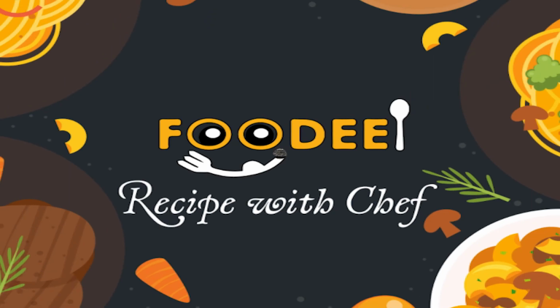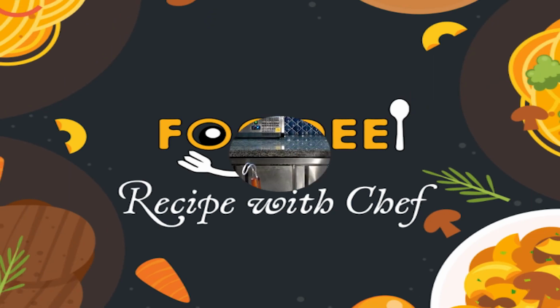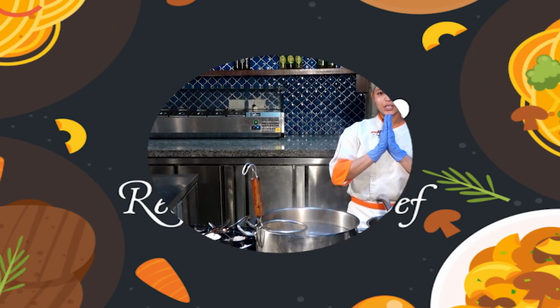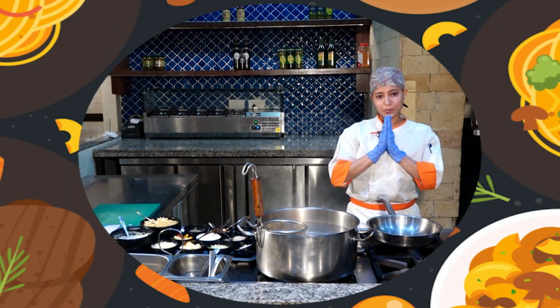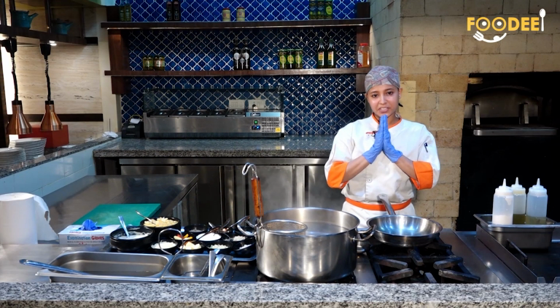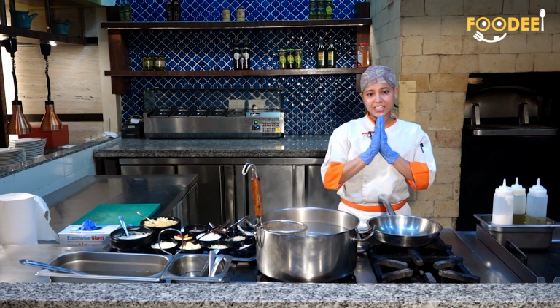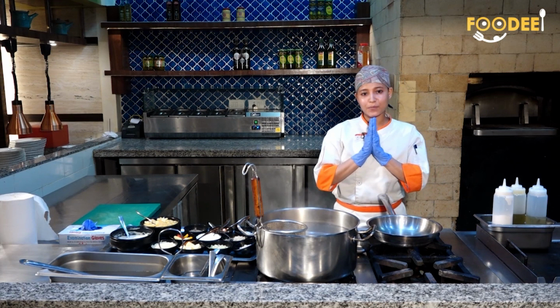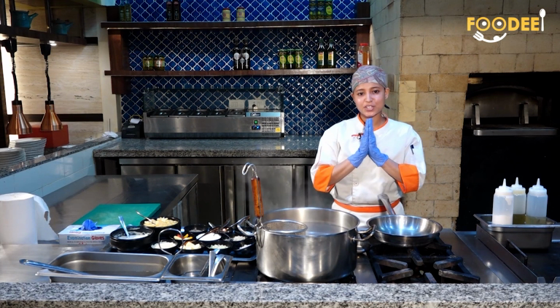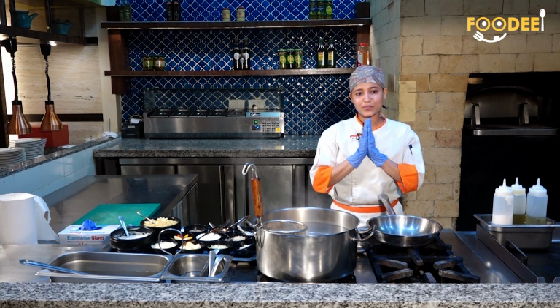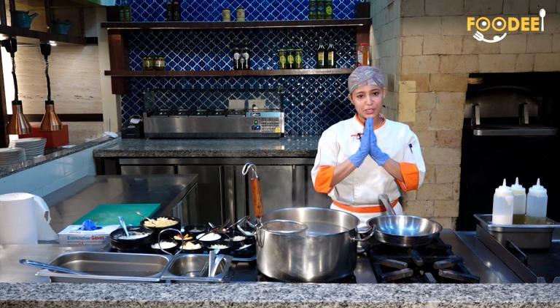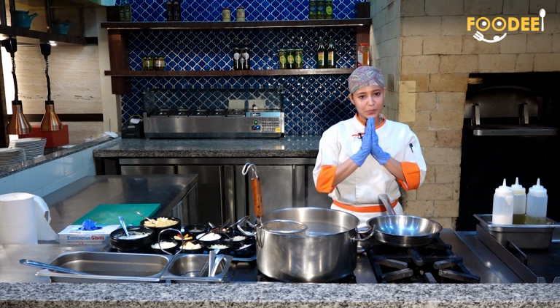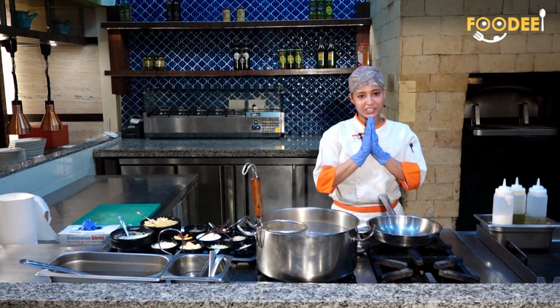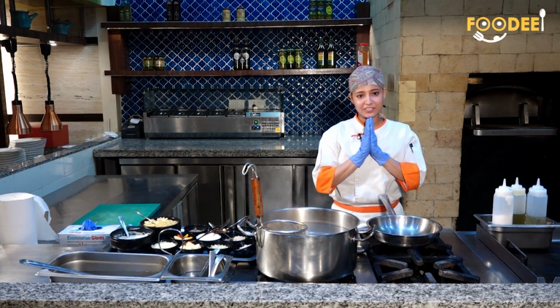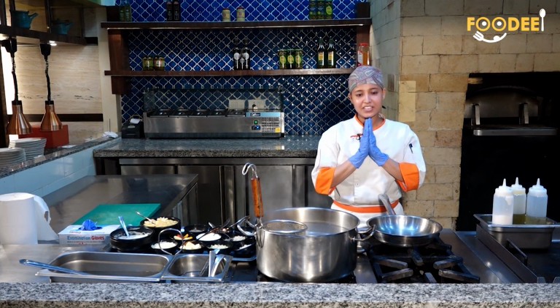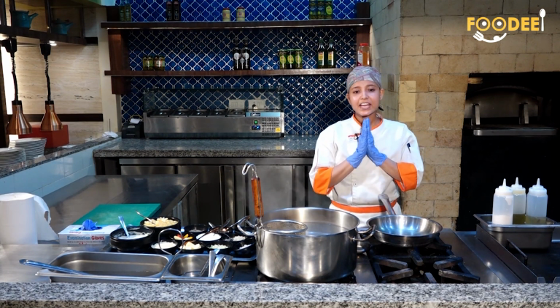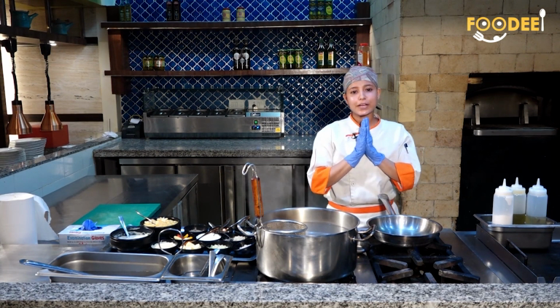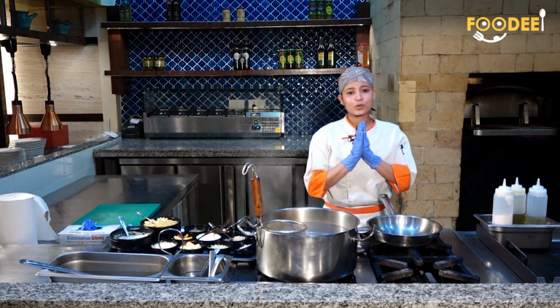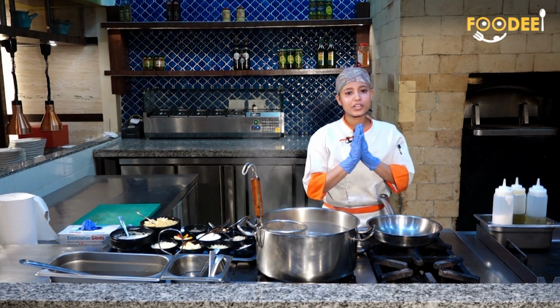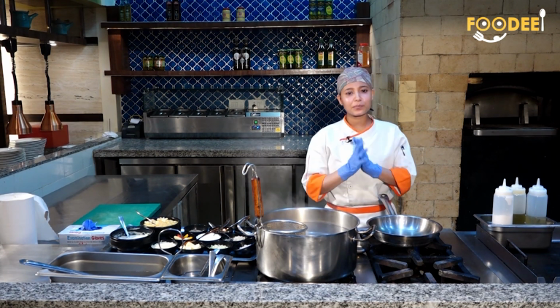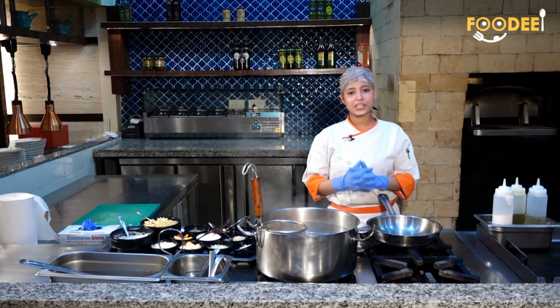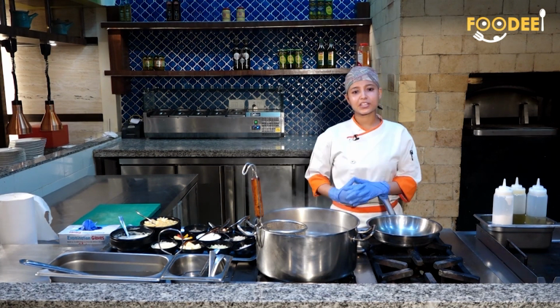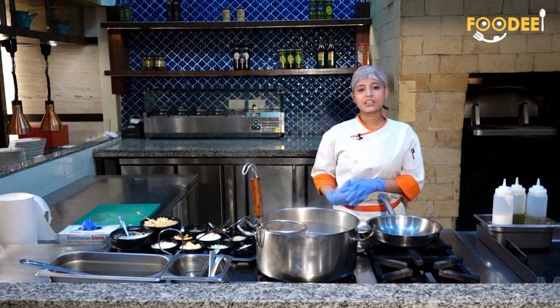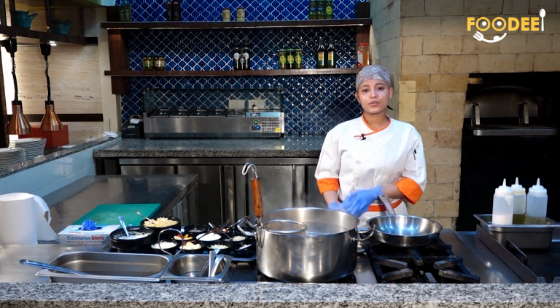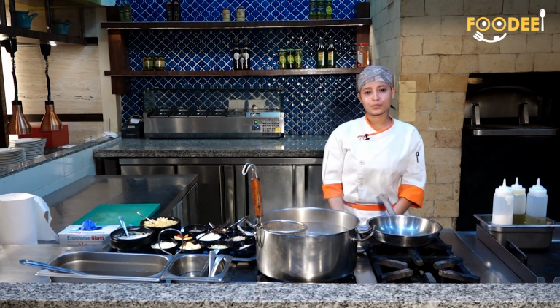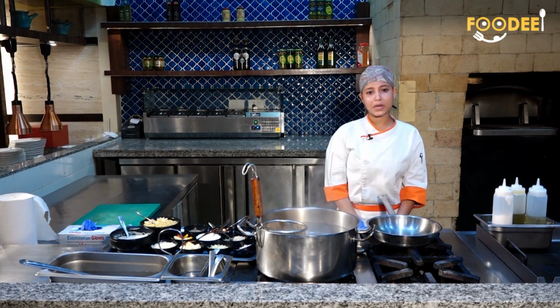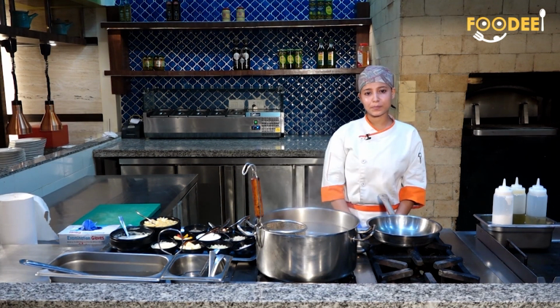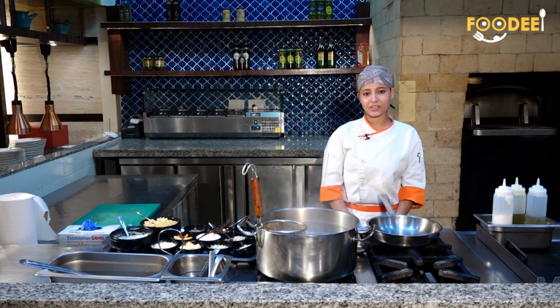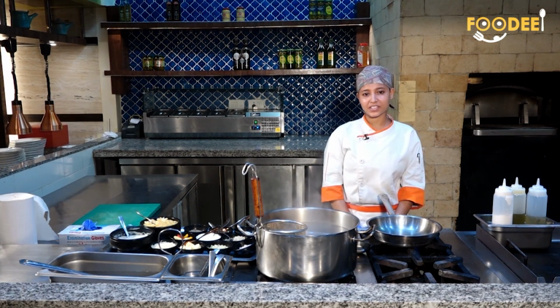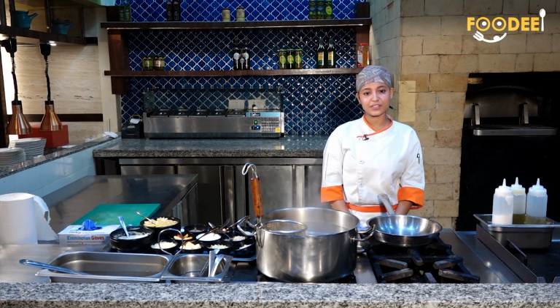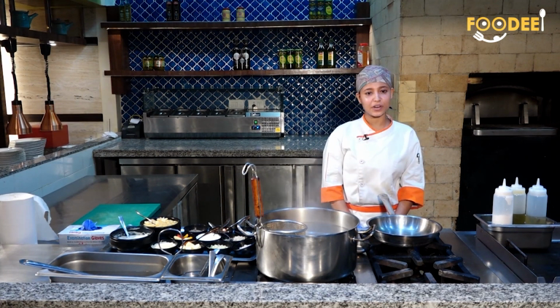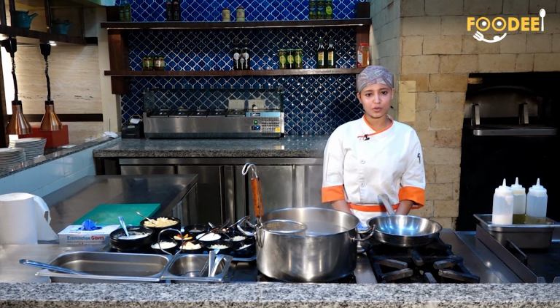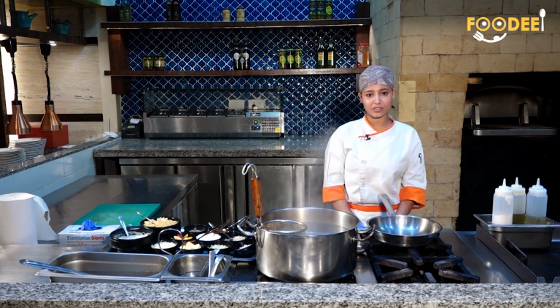Hello, I am Chef Haripreeti and today I am making Penne Pasta in white sauce.